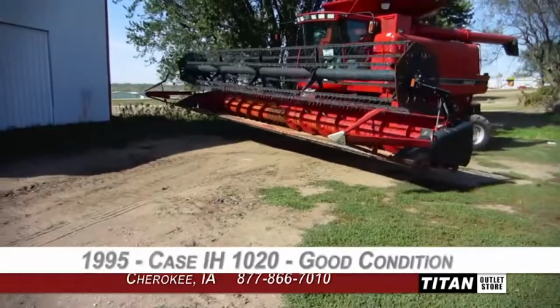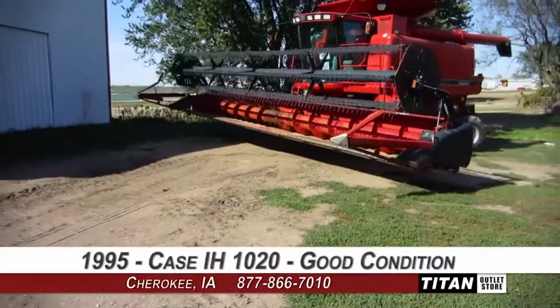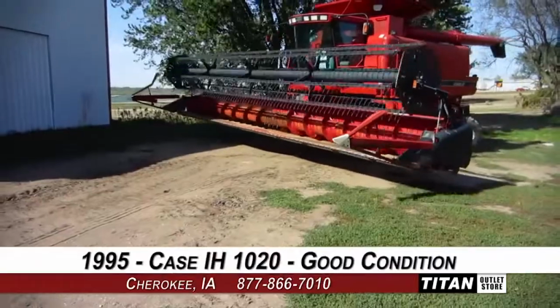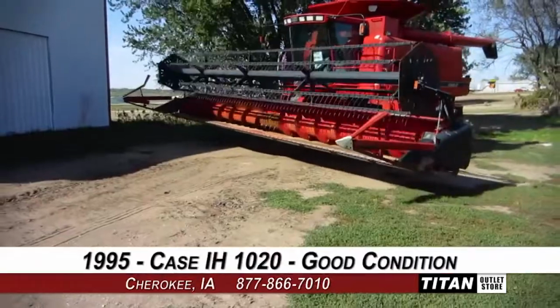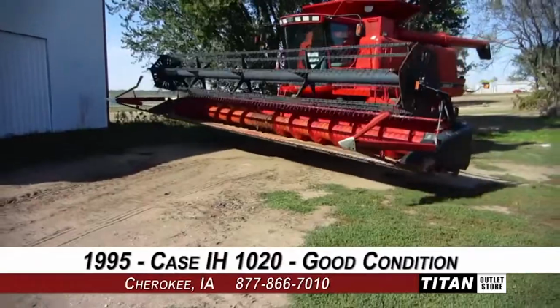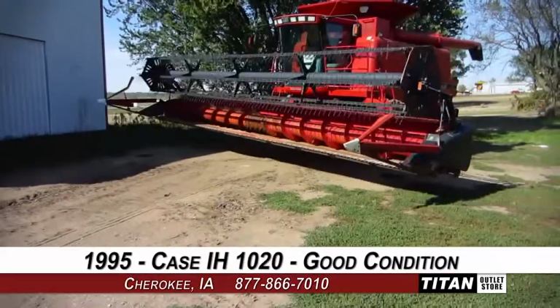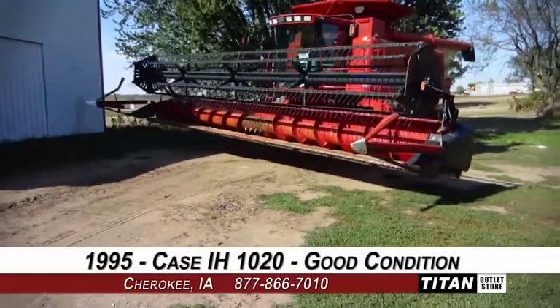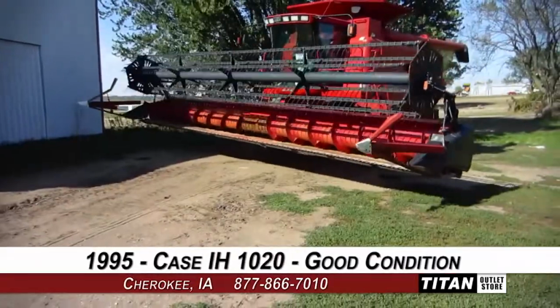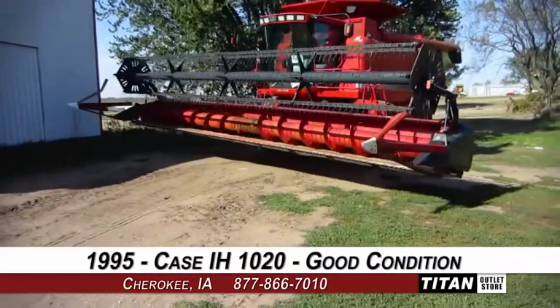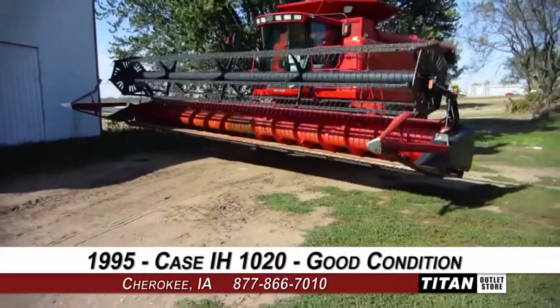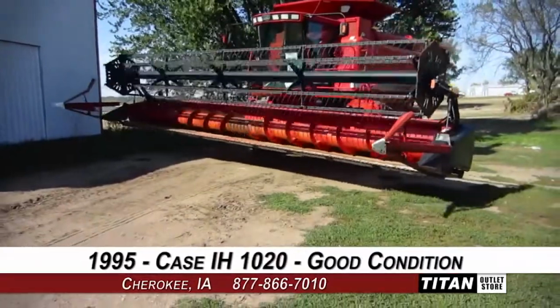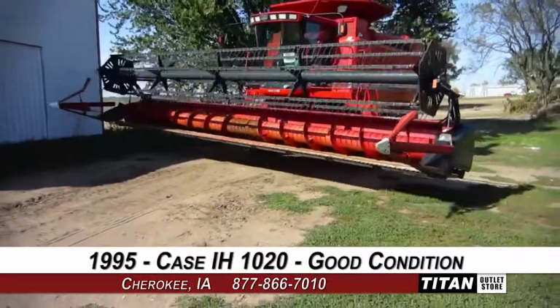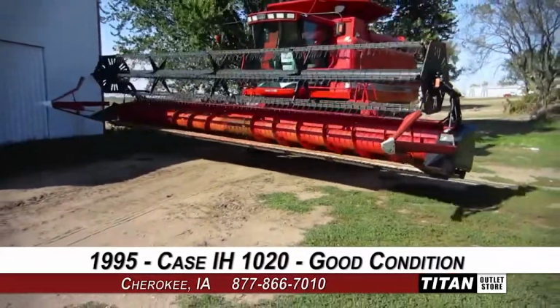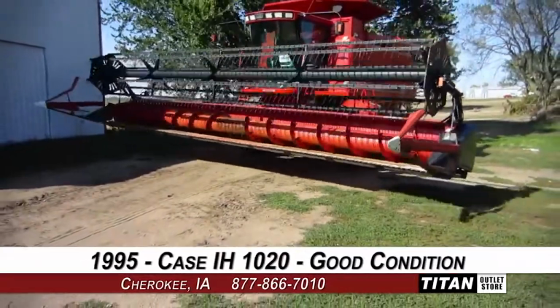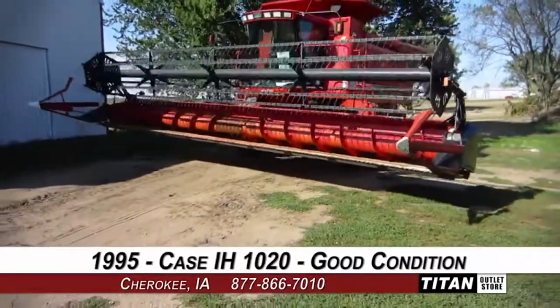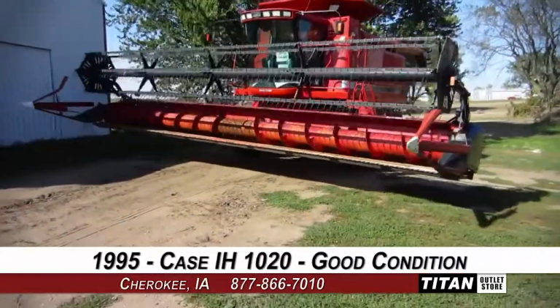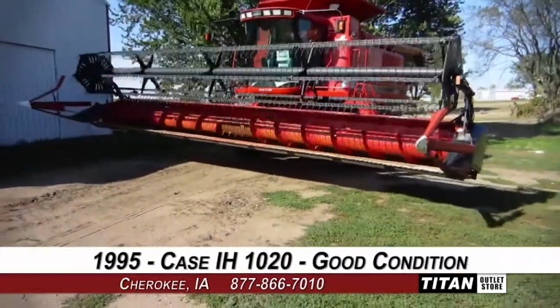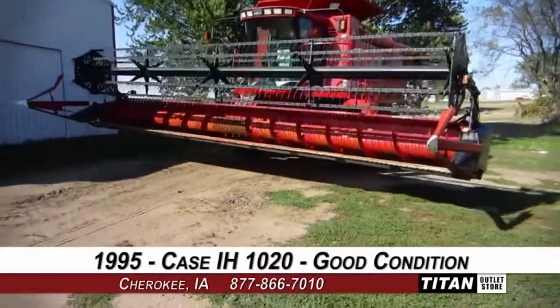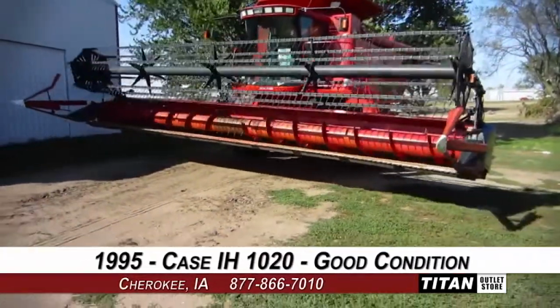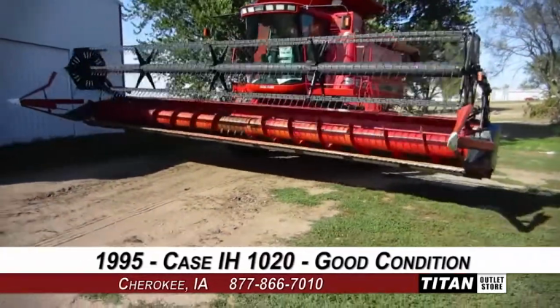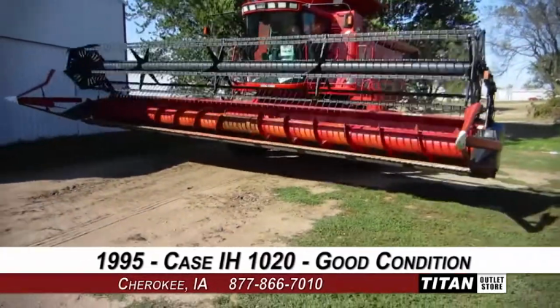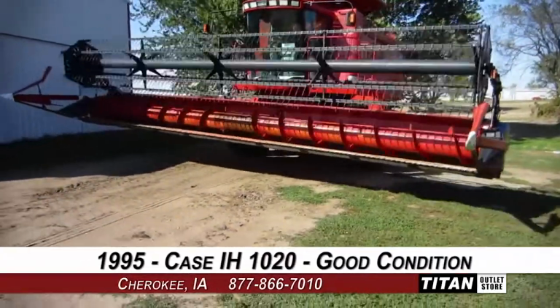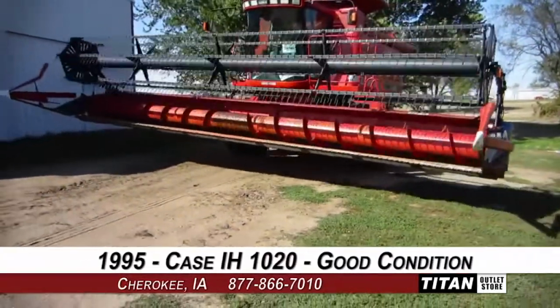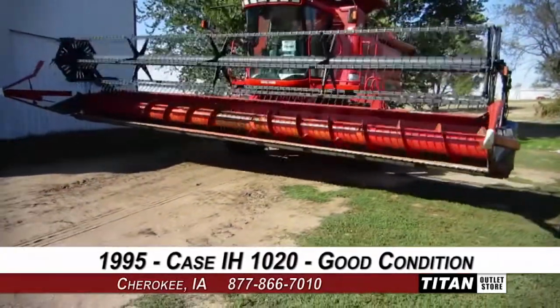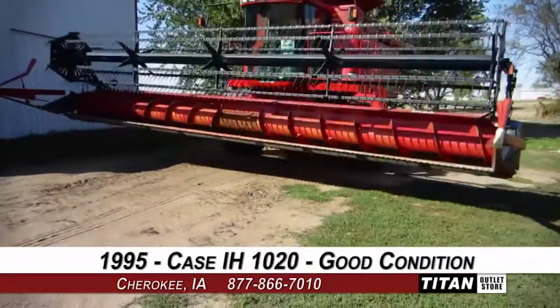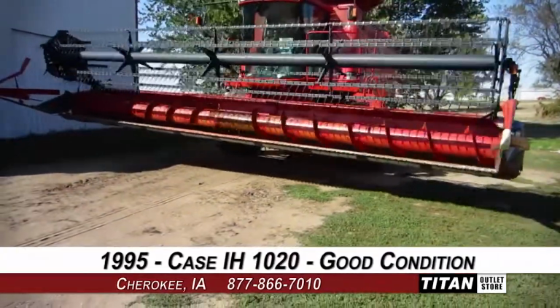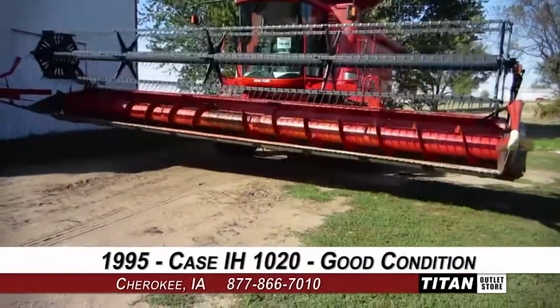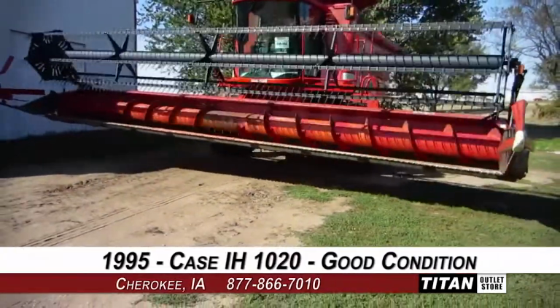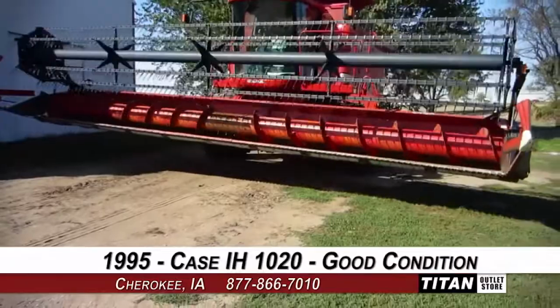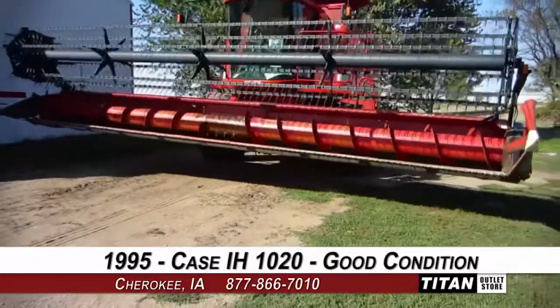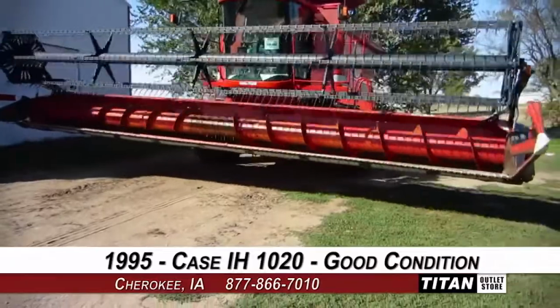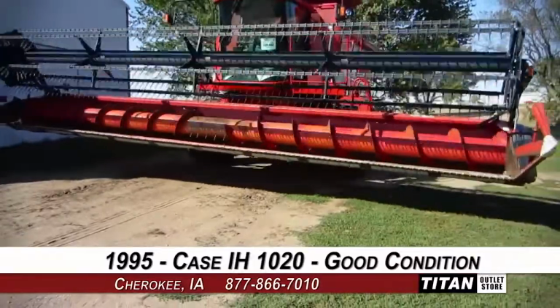In today's video, we are demonstrating a 1995 KZH-1020 in good condition.